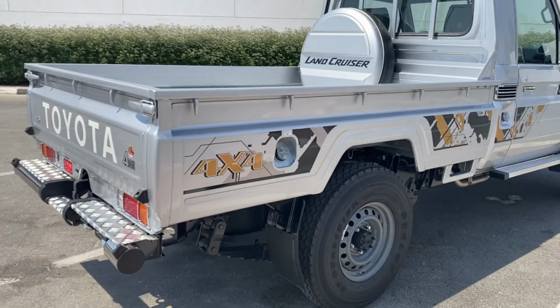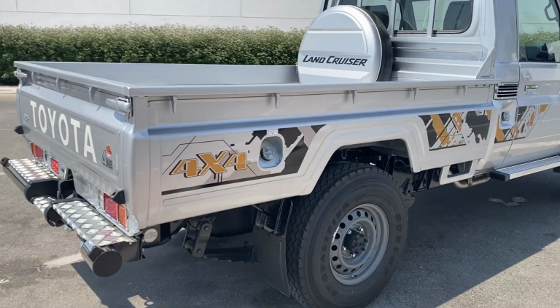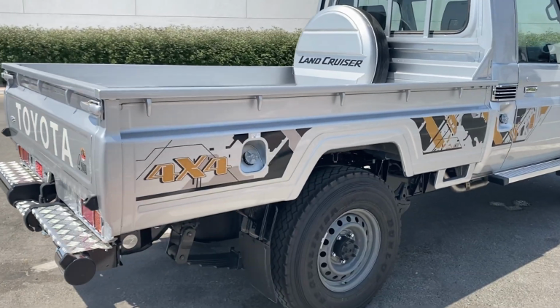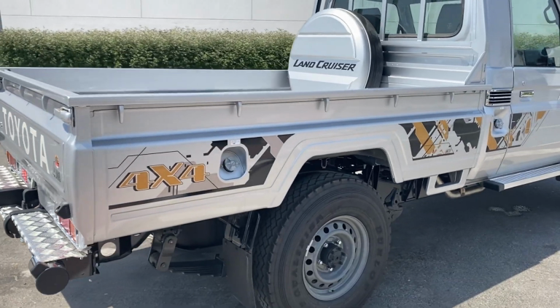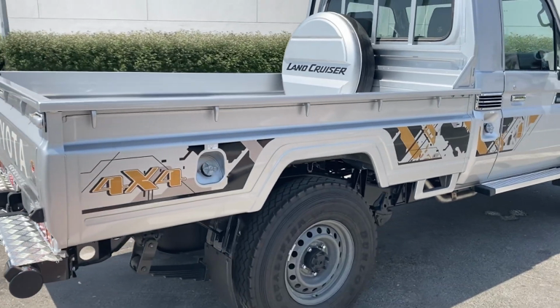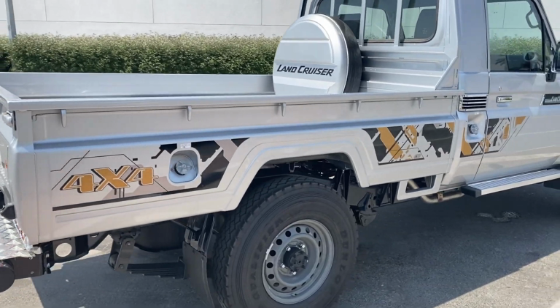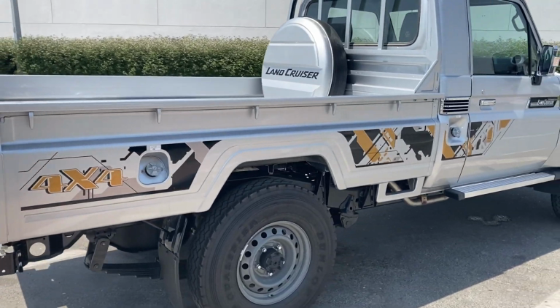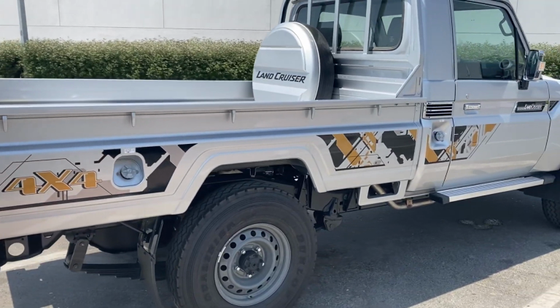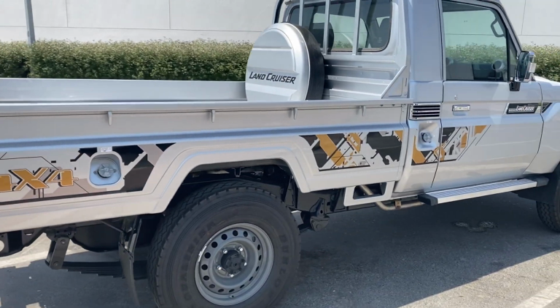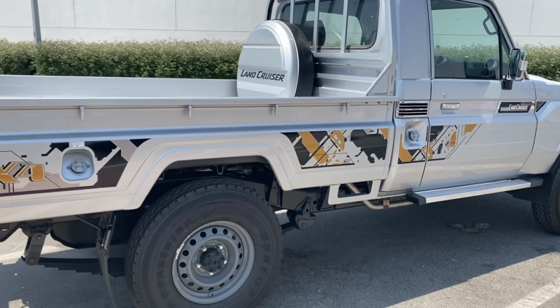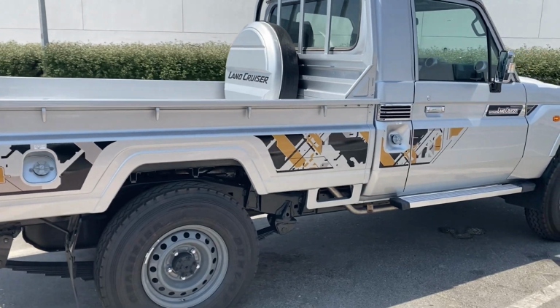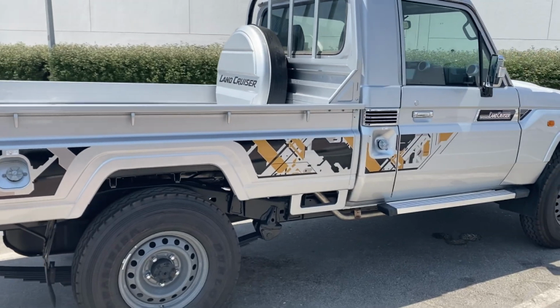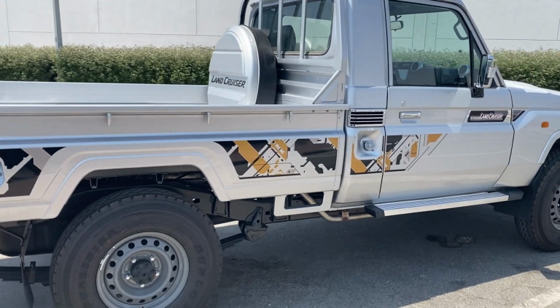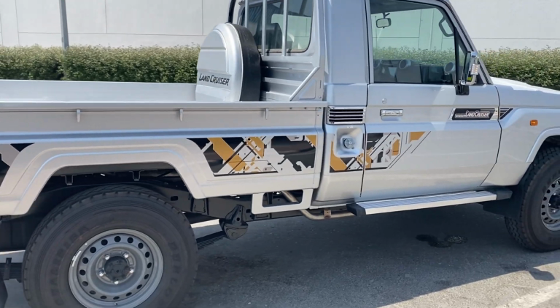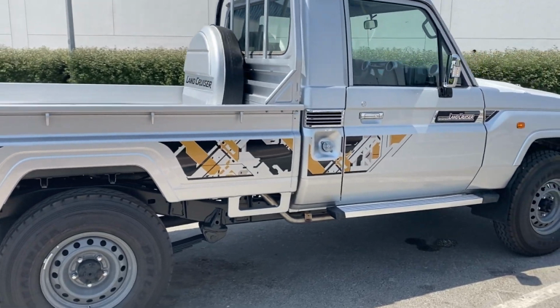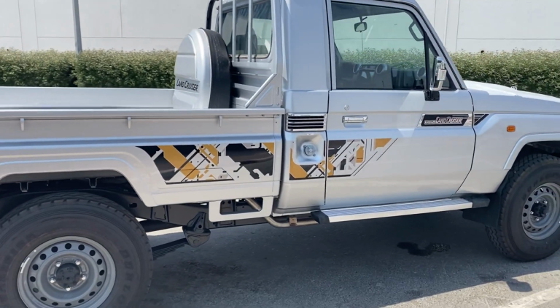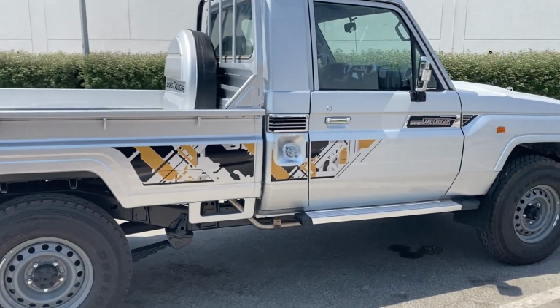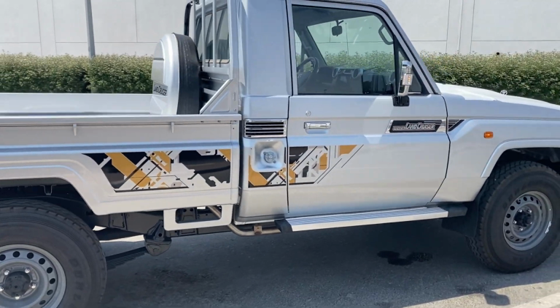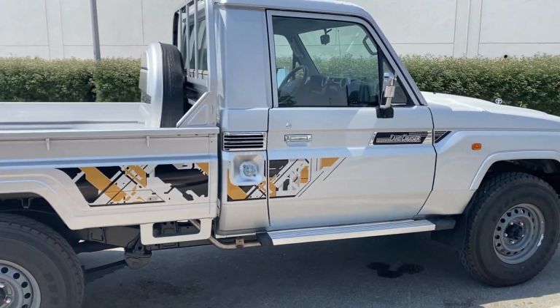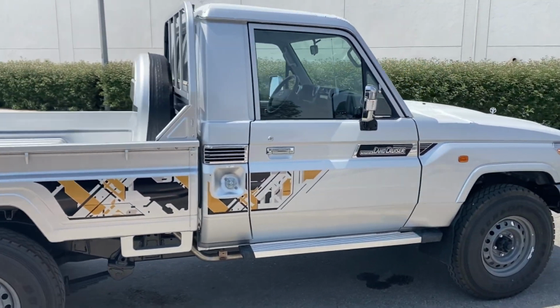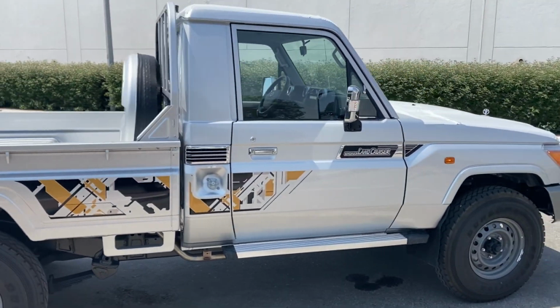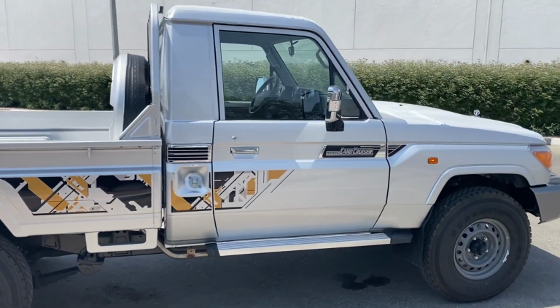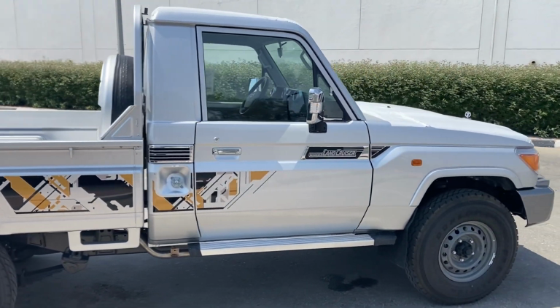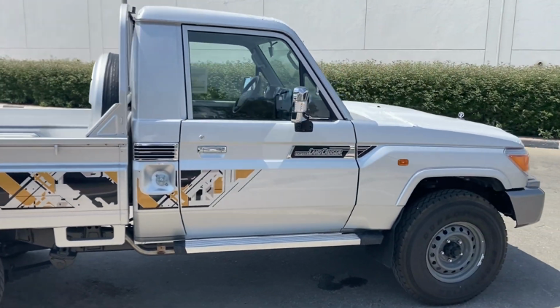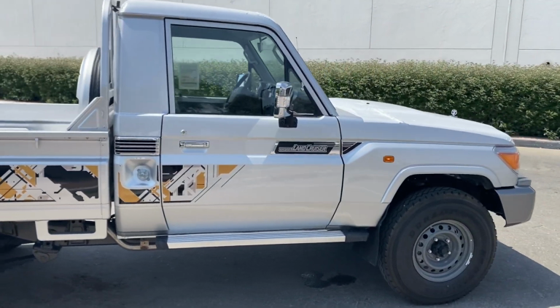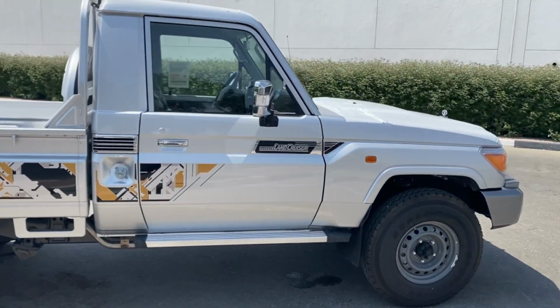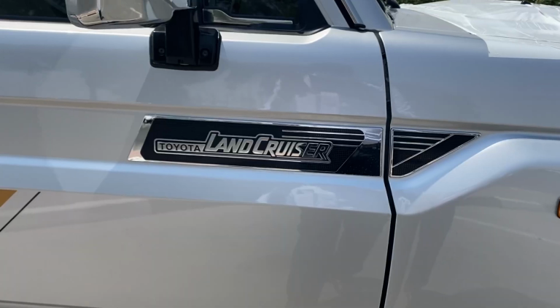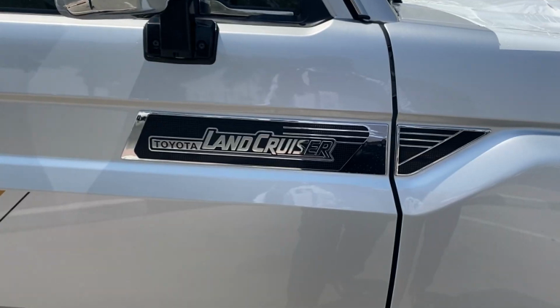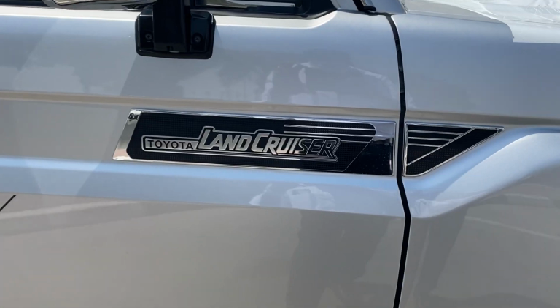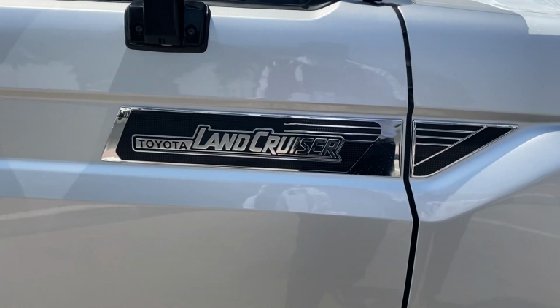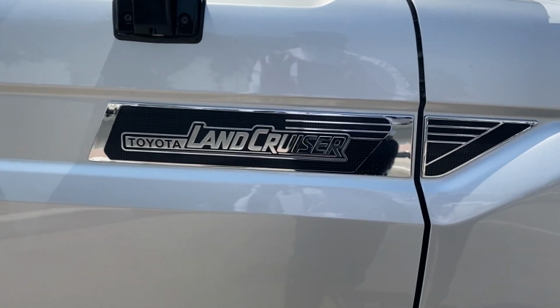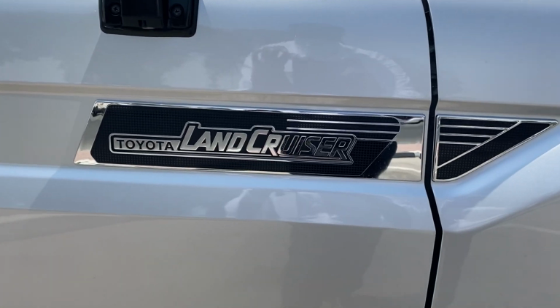A real workhorse needs a big car, and it could be hard to find anything with more grit and go than the Land Cruiser 70 series. Thank you for watching us.